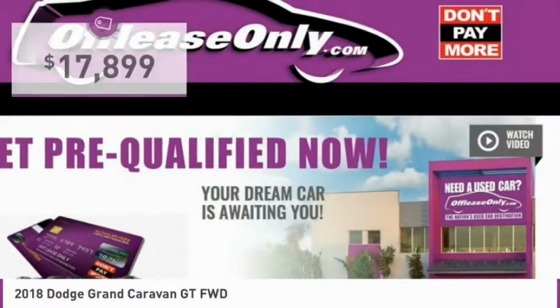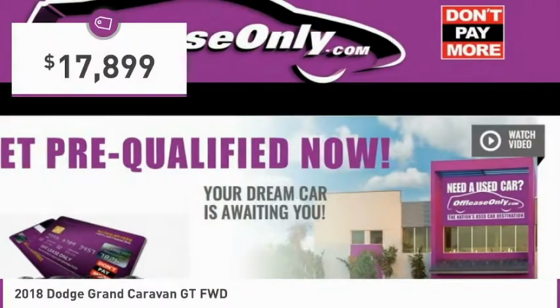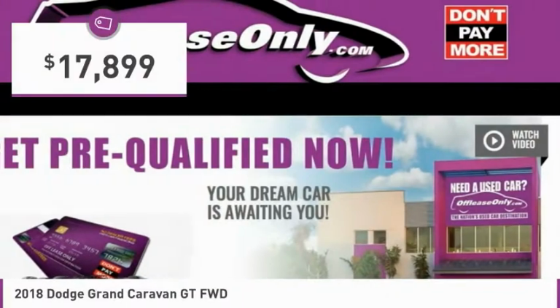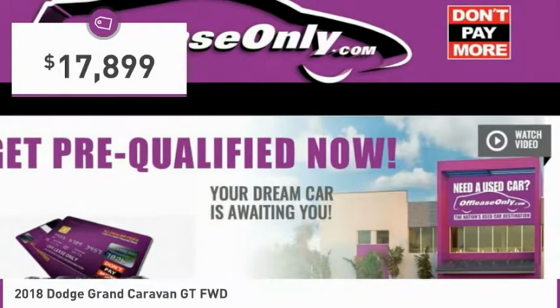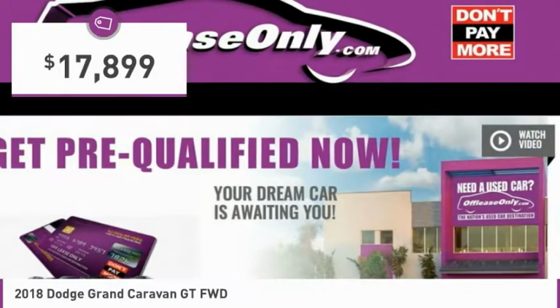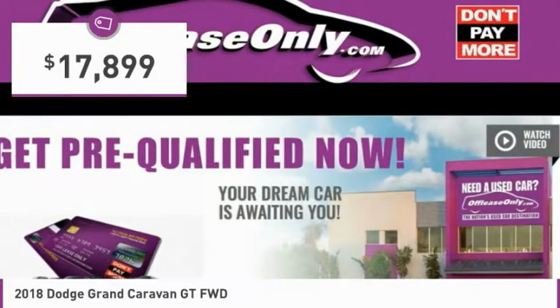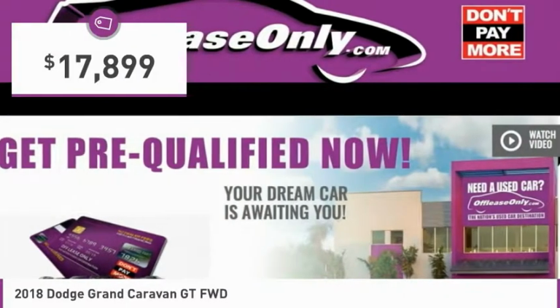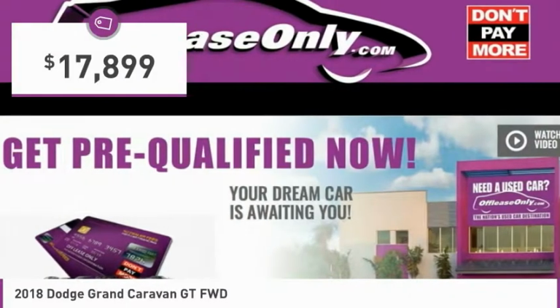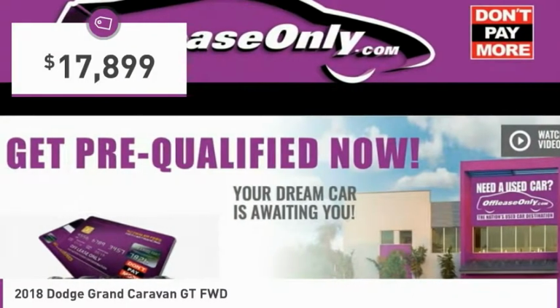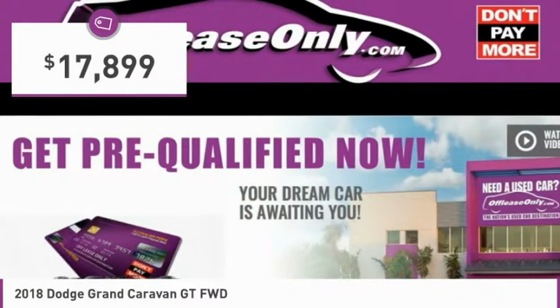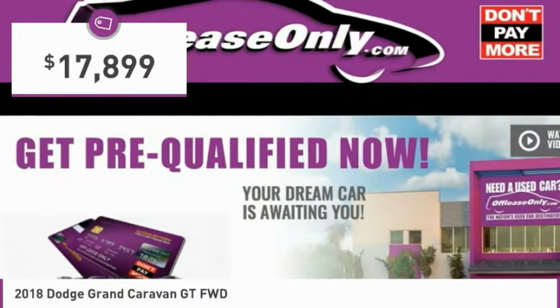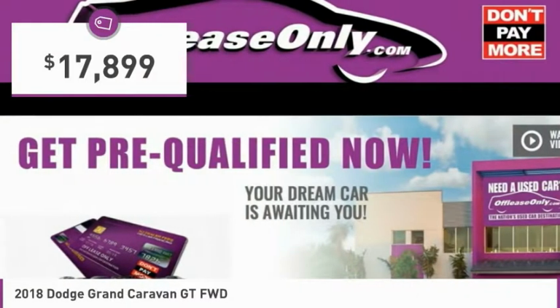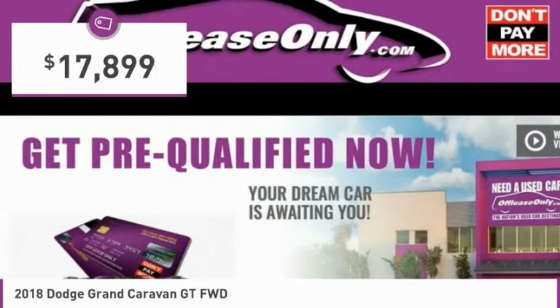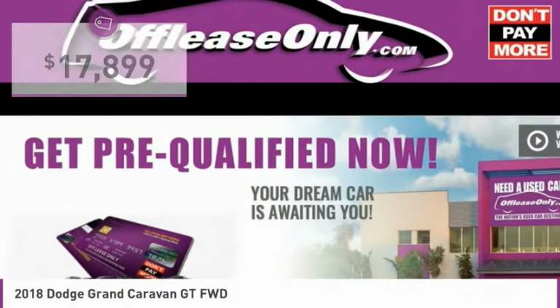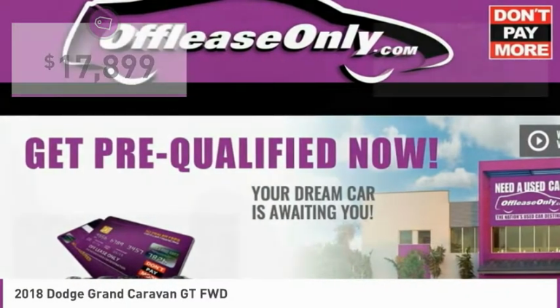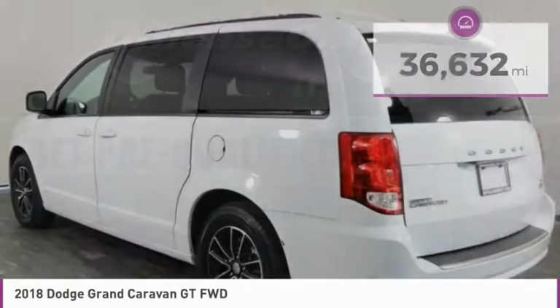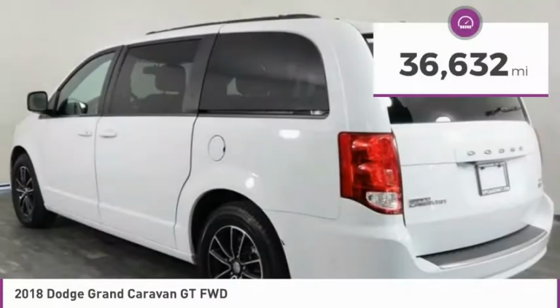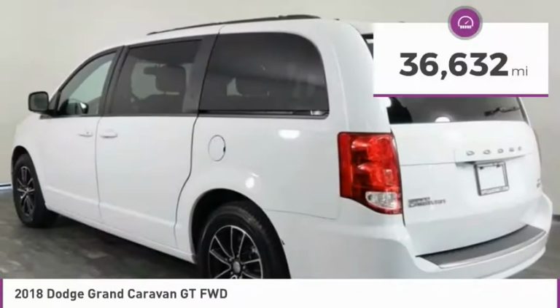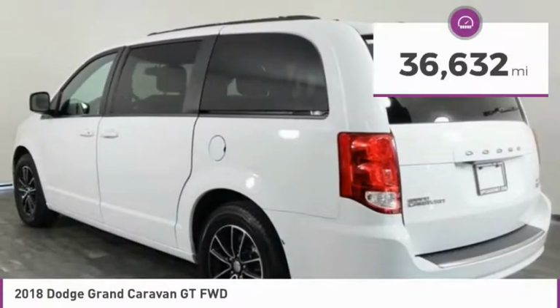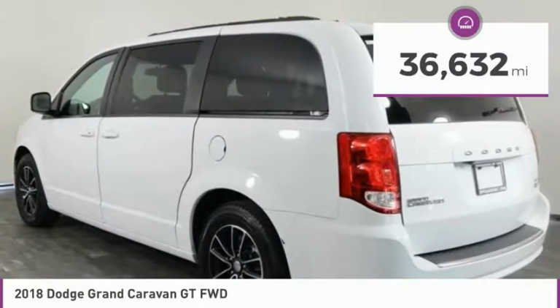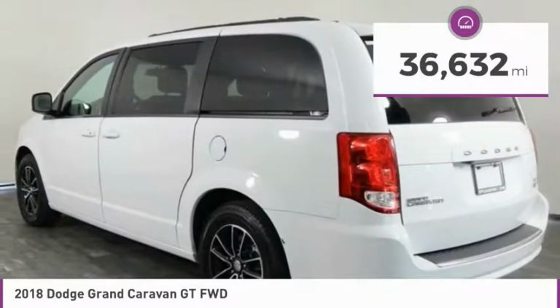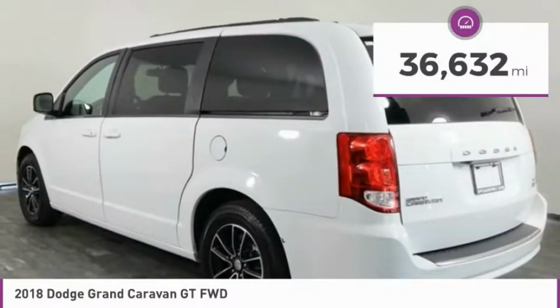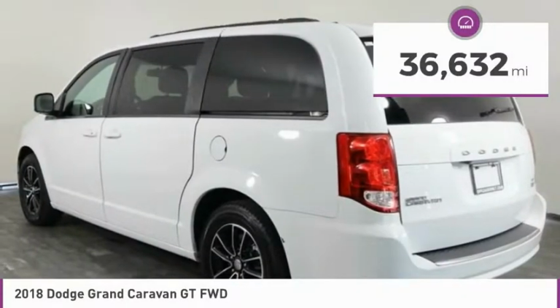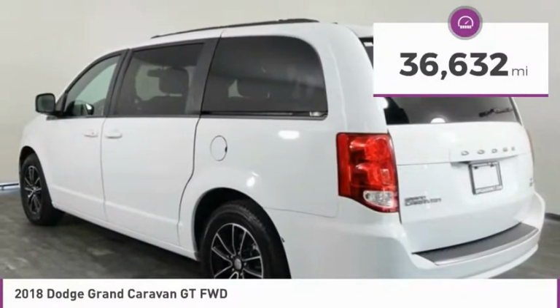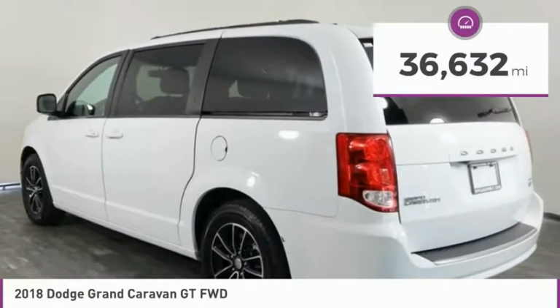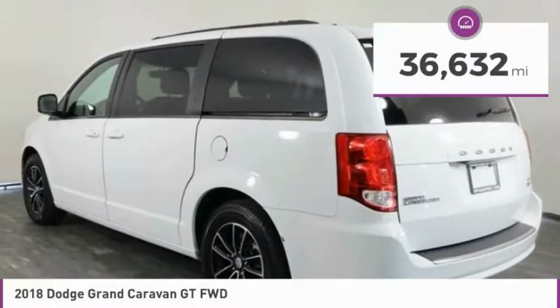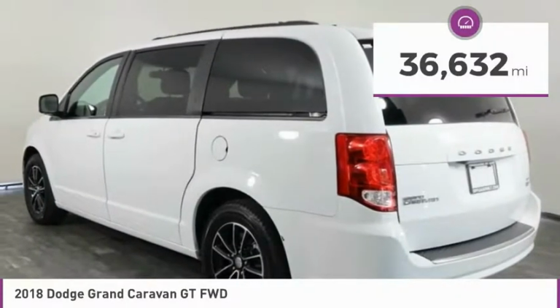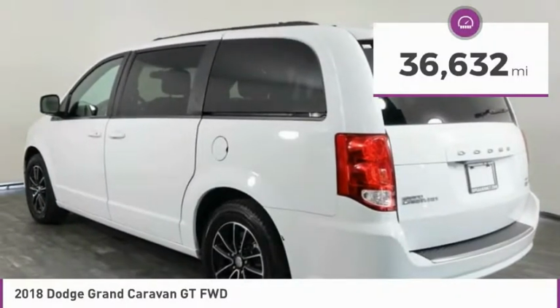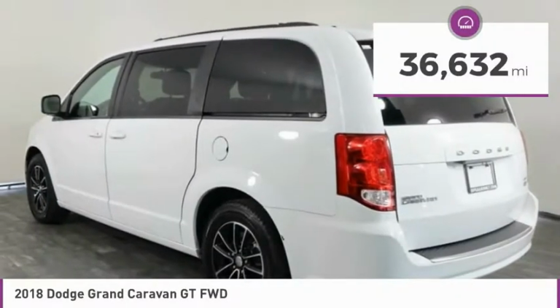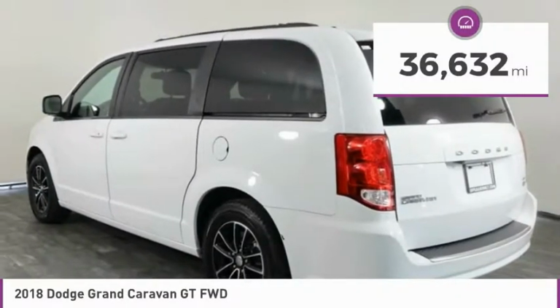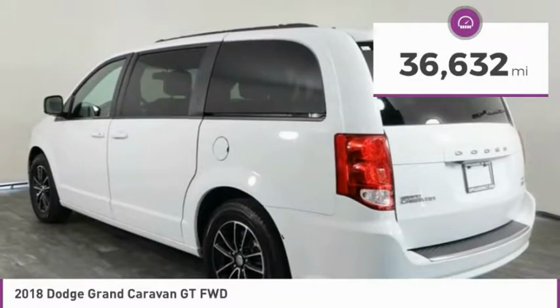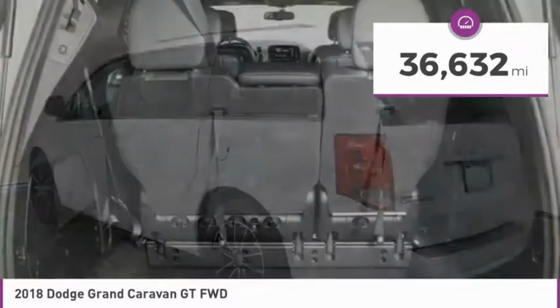And is priced below $20,000. This vehicle has less than 40,000 miles.